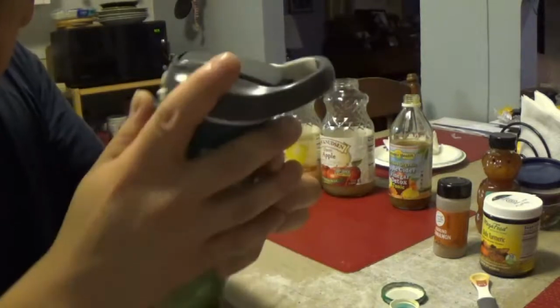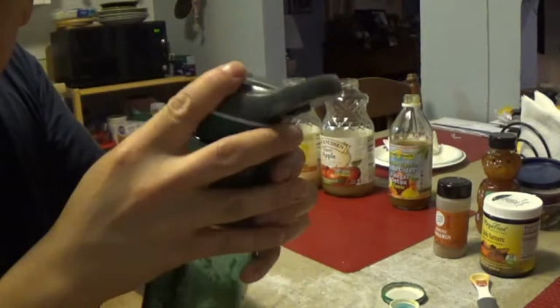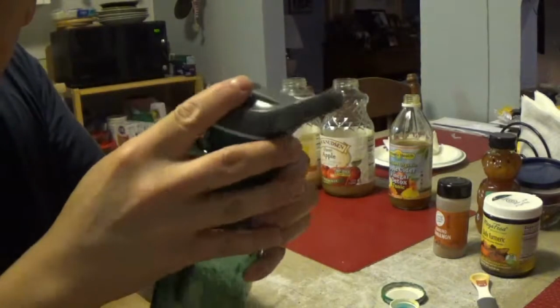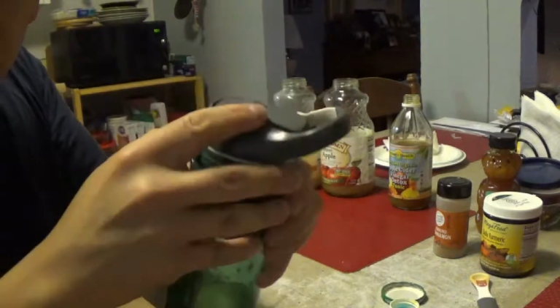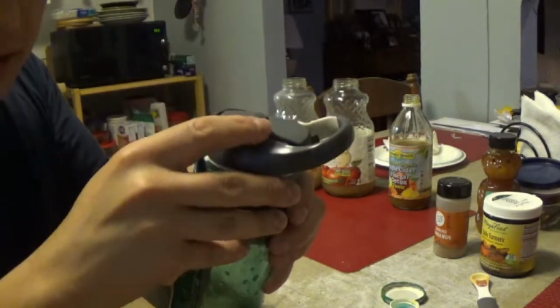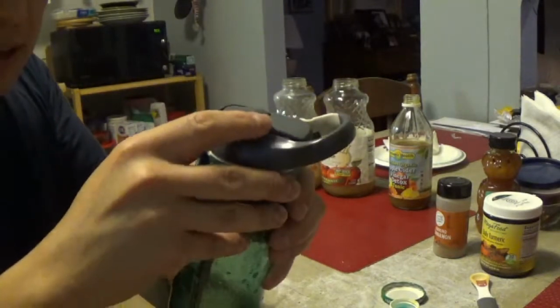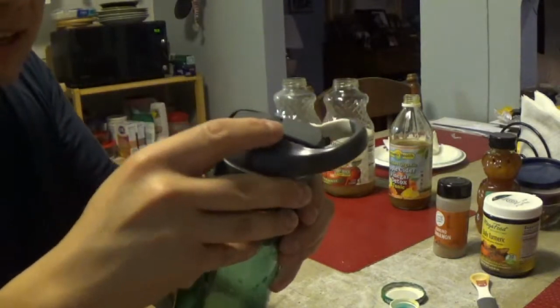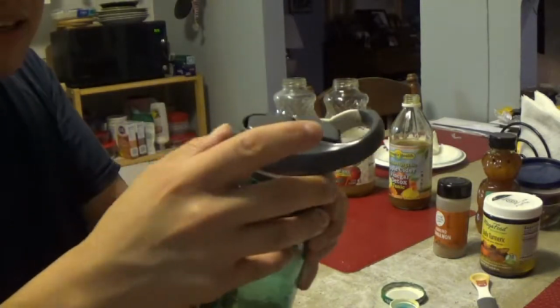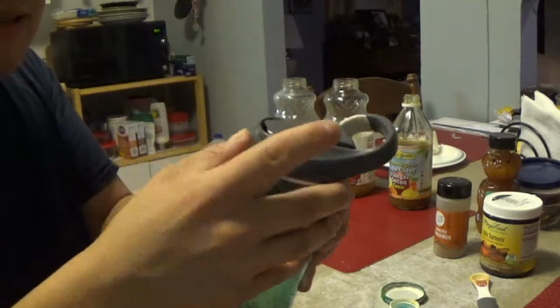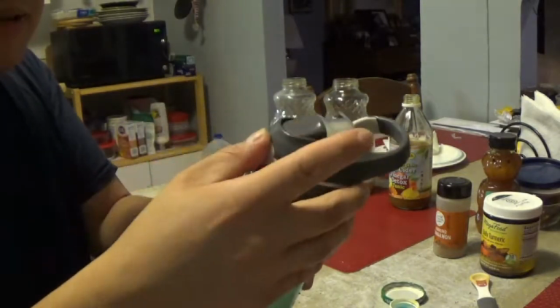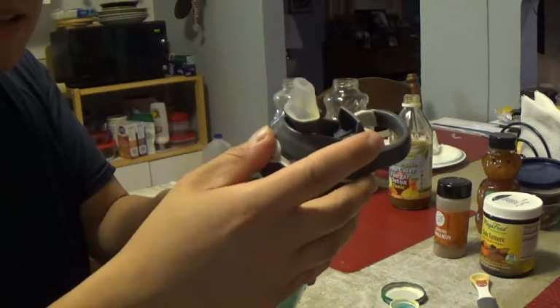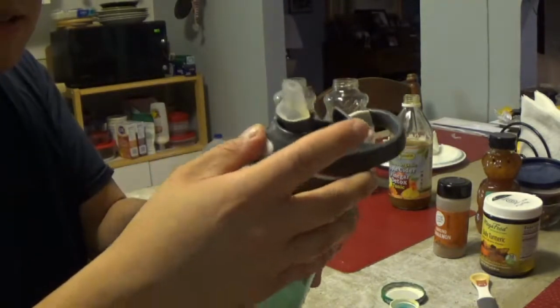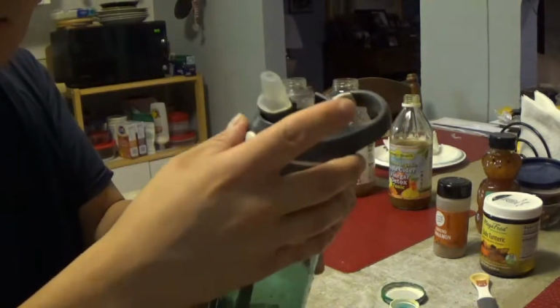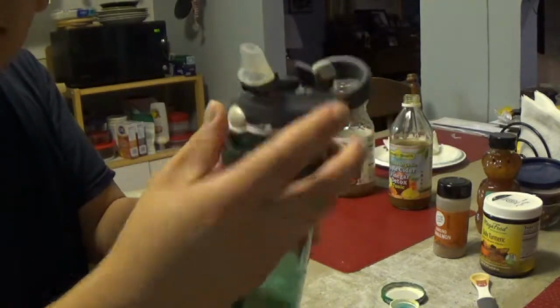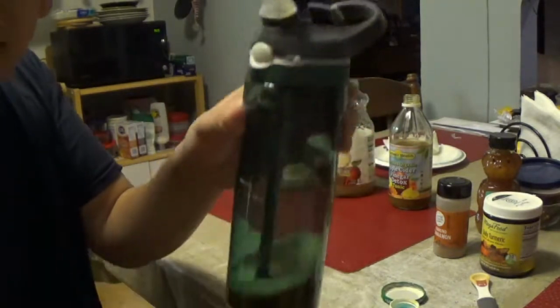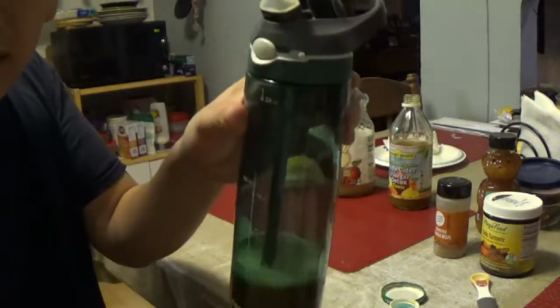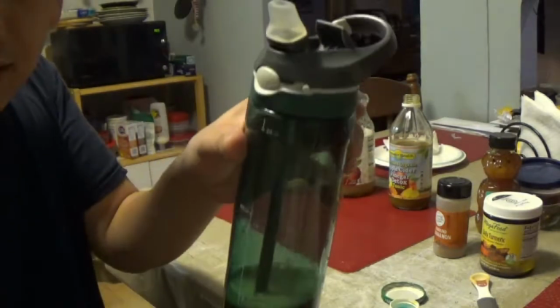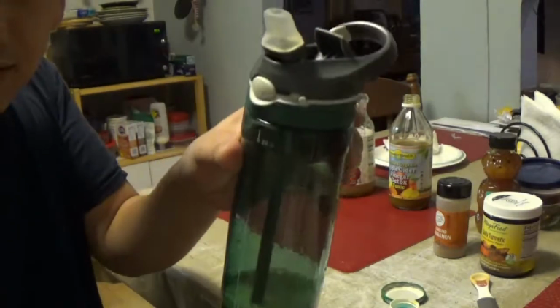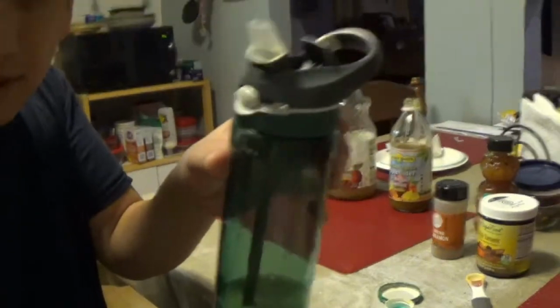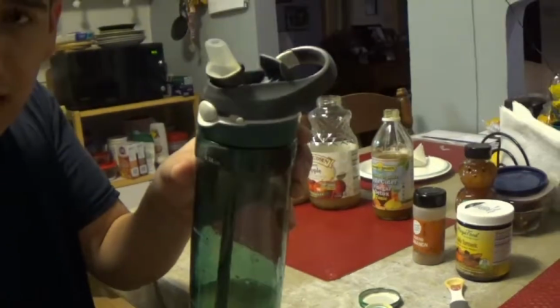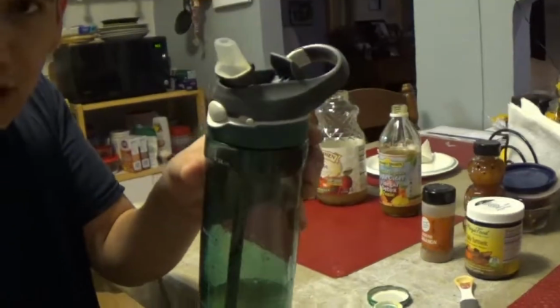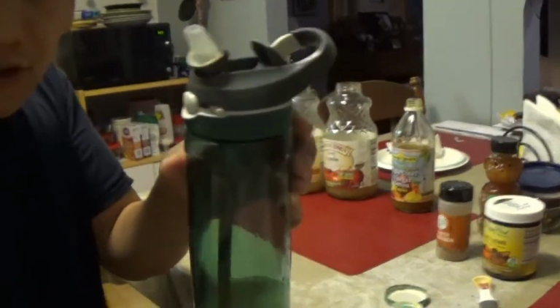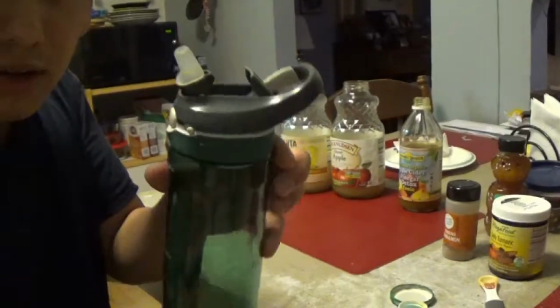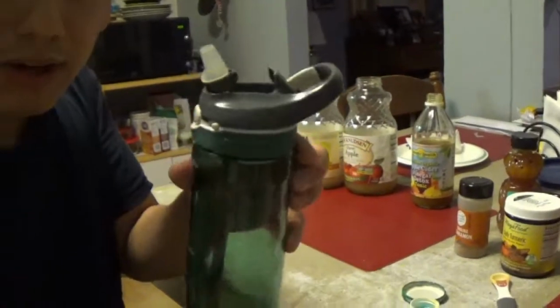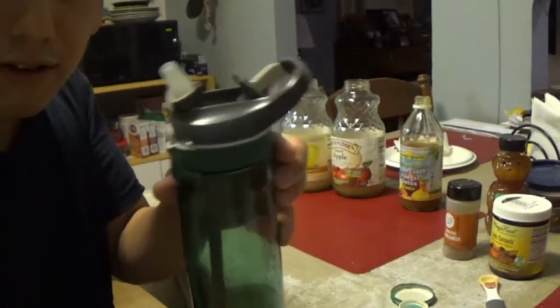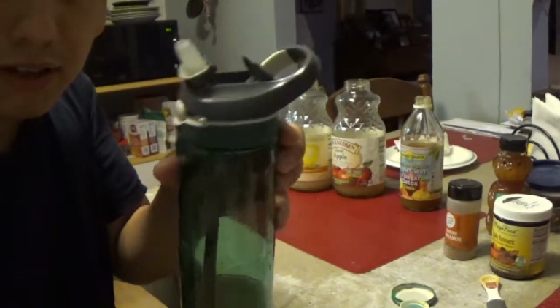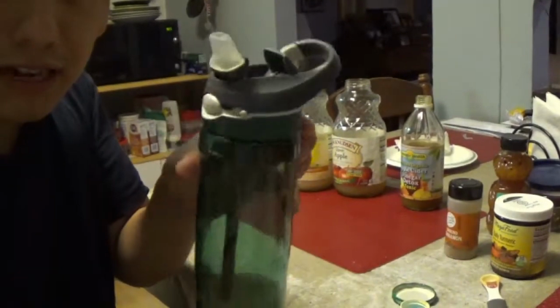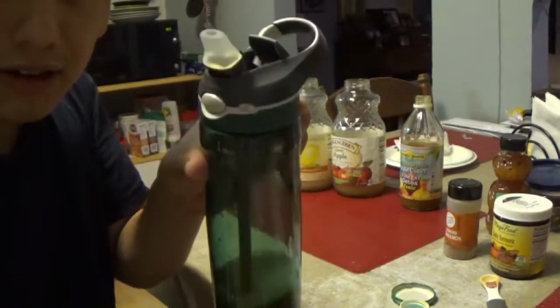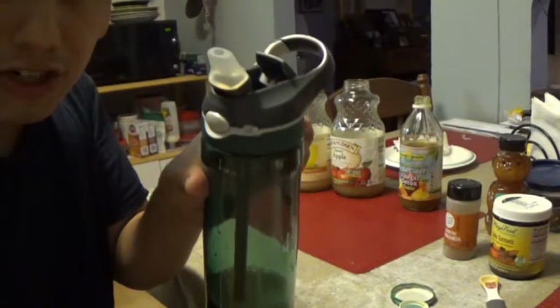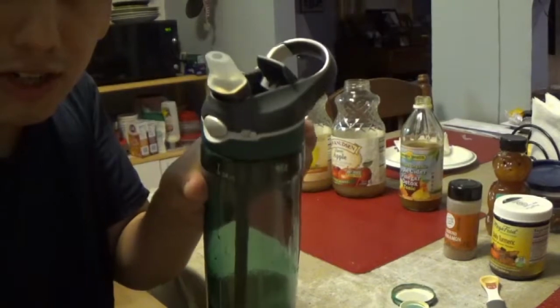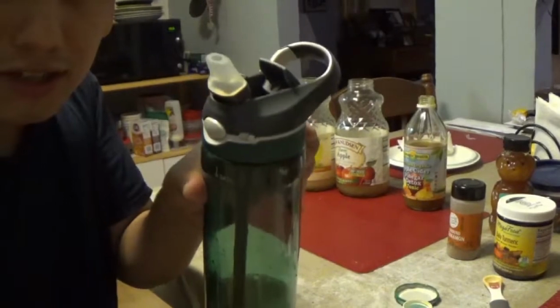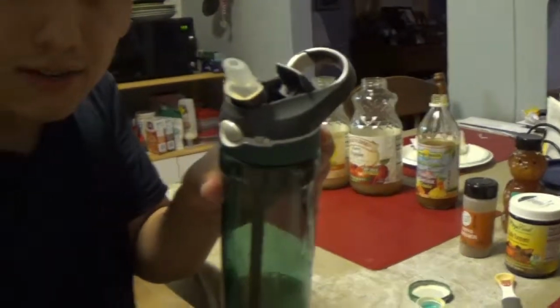Then you put the lid on, shake it up well, and drink it within two to five minutes. I try to drink it quickly — I actually just chug this stuff.